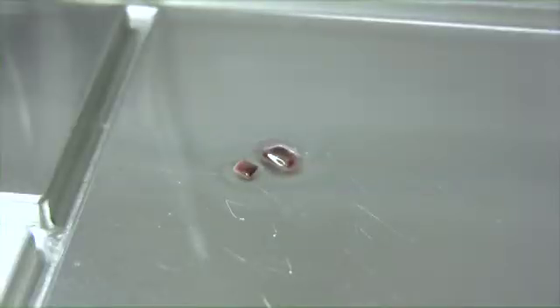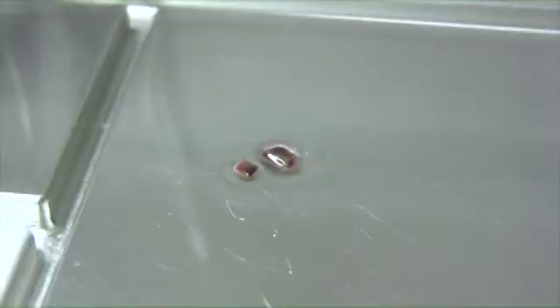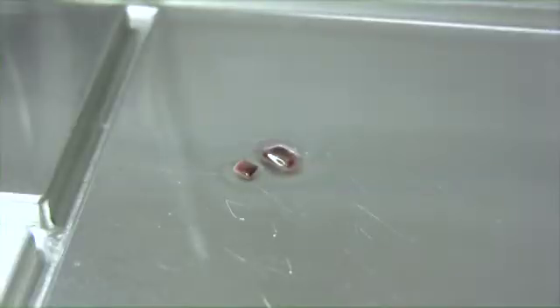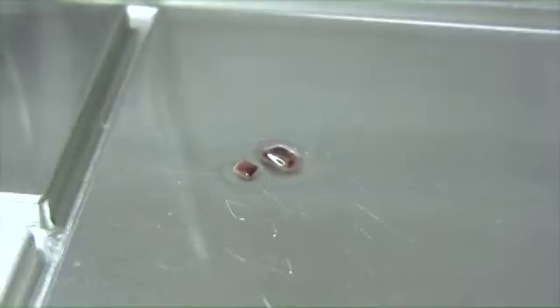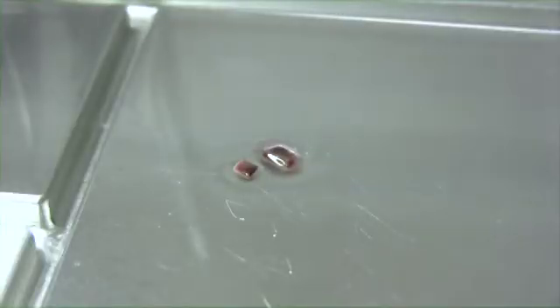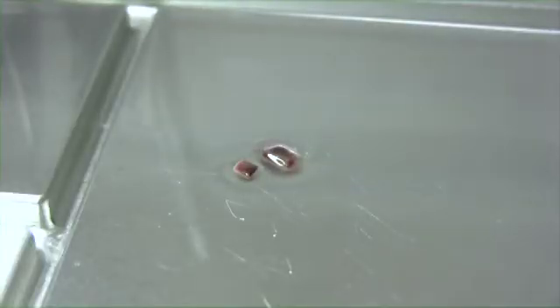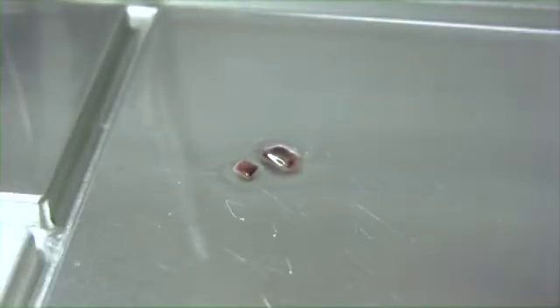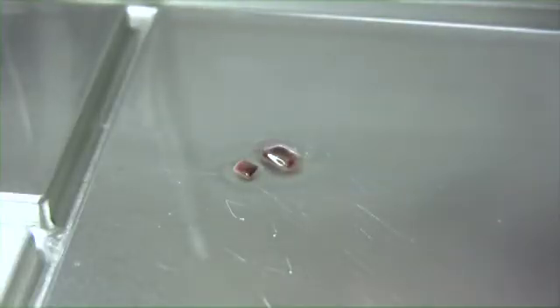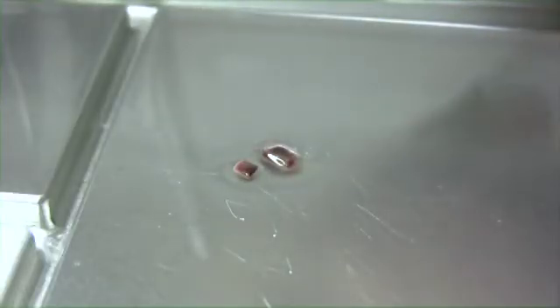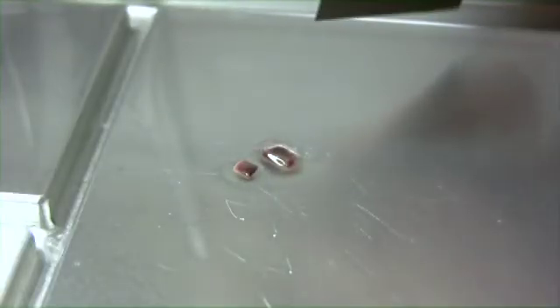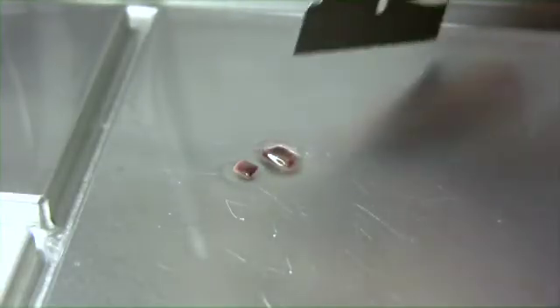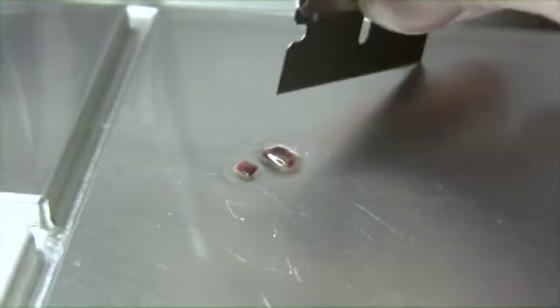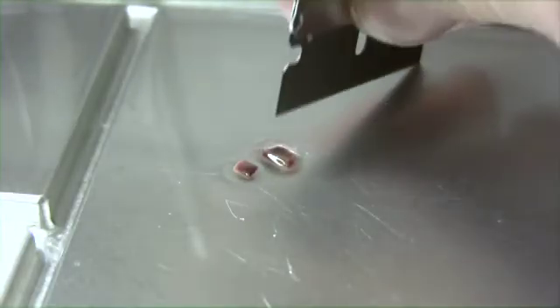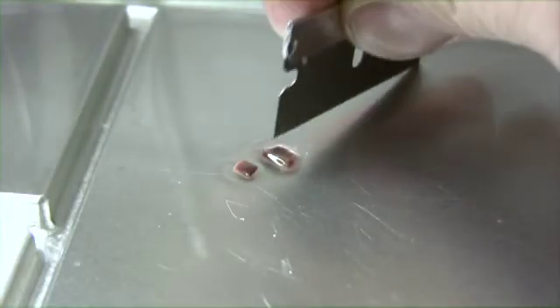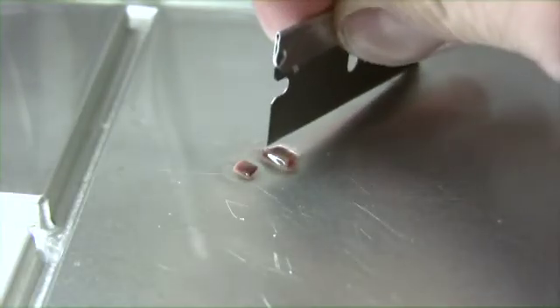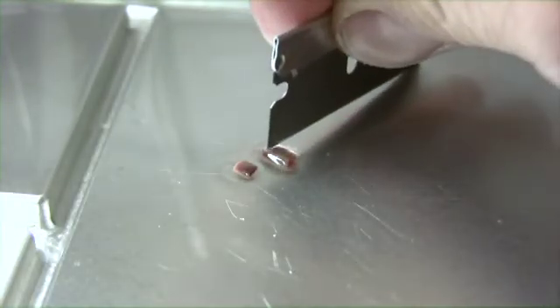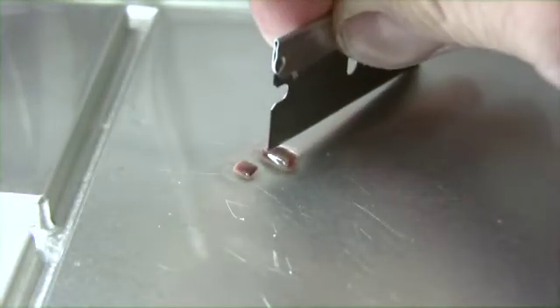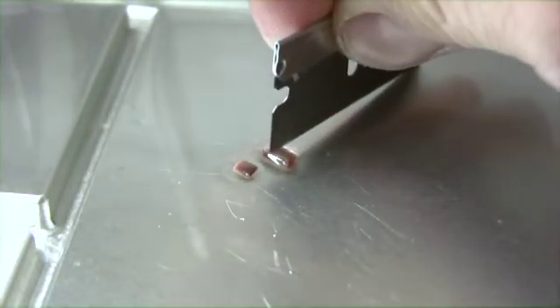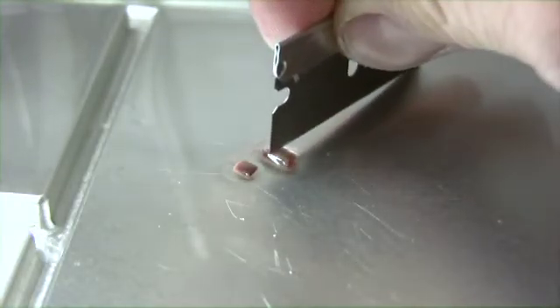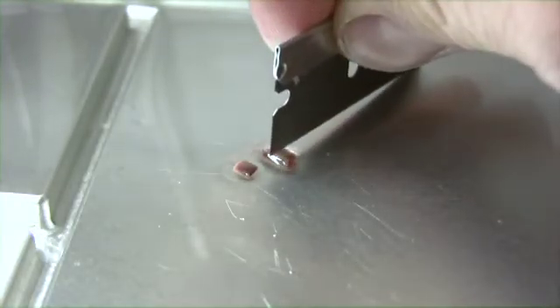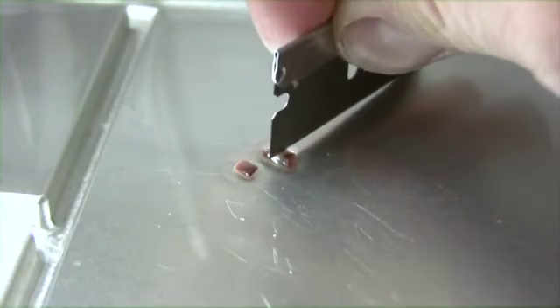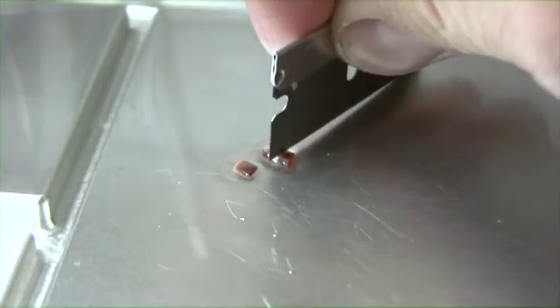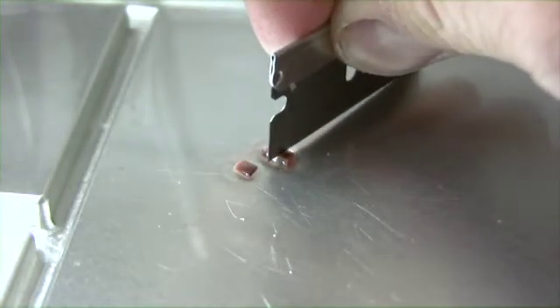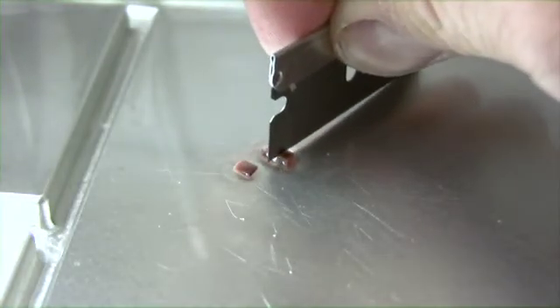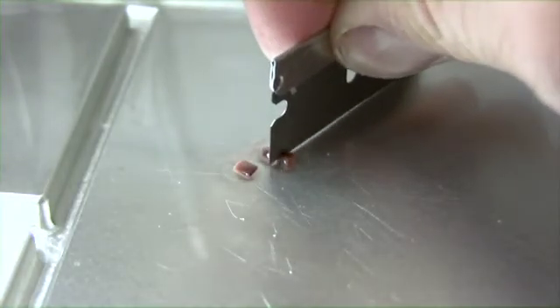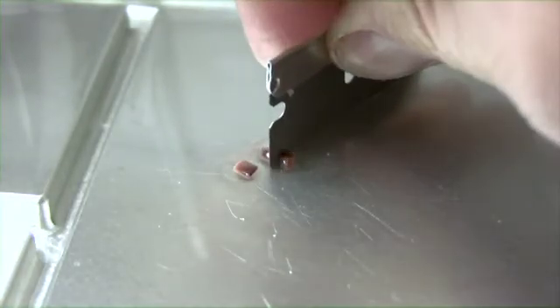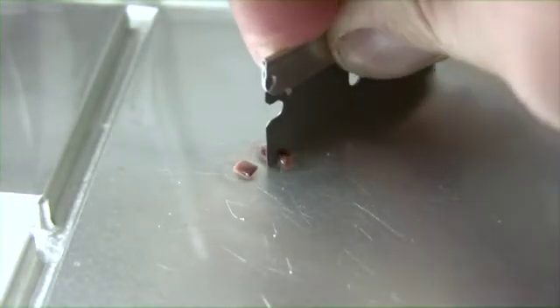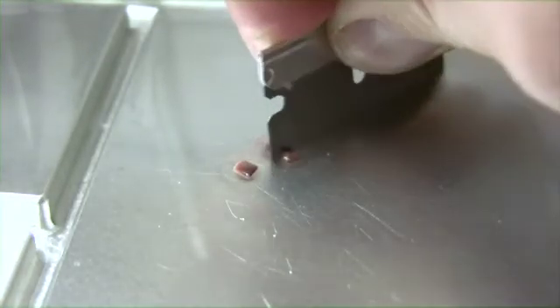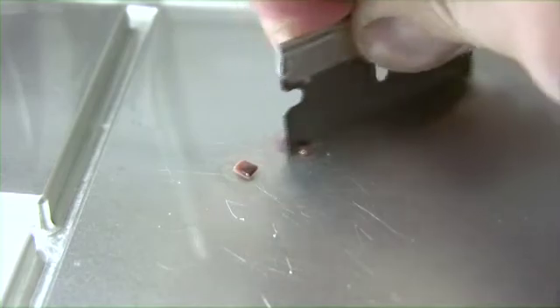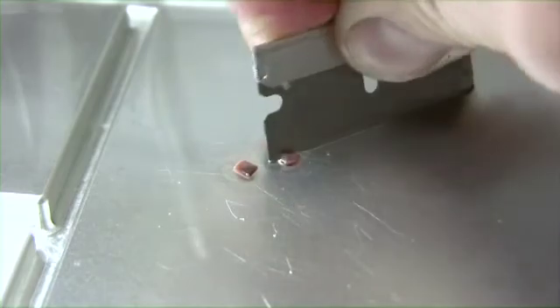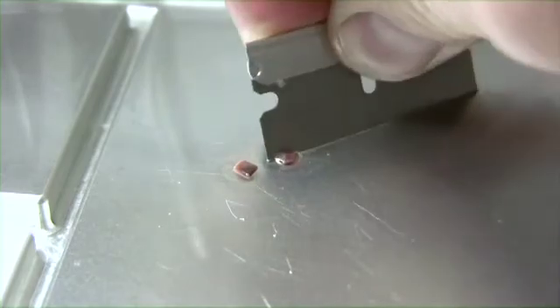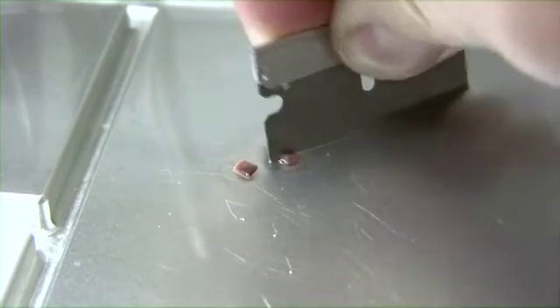Before I re-embed the samples, I need to make sure that they are basically the same size when I stand them on end.